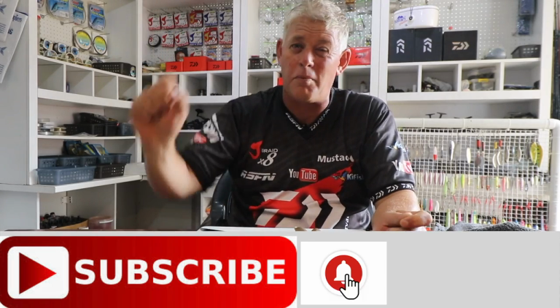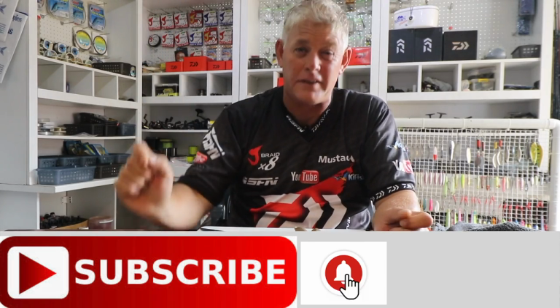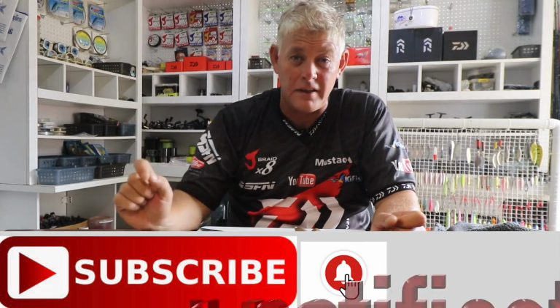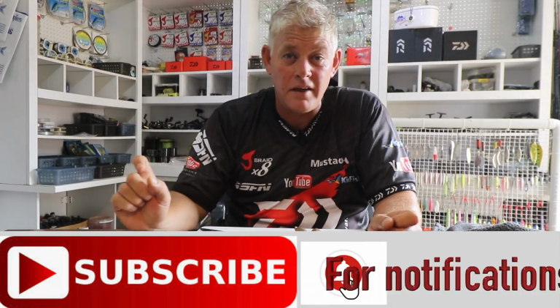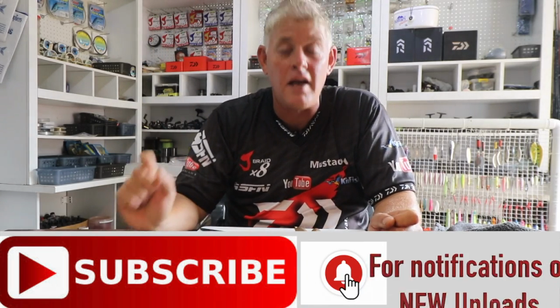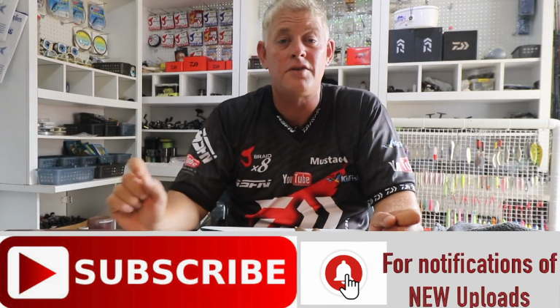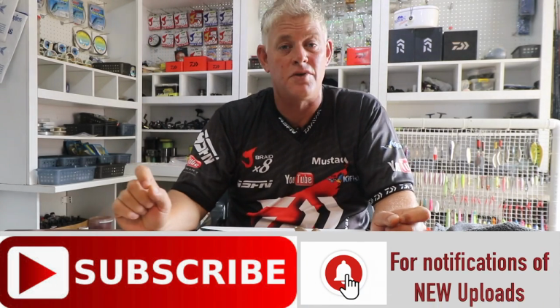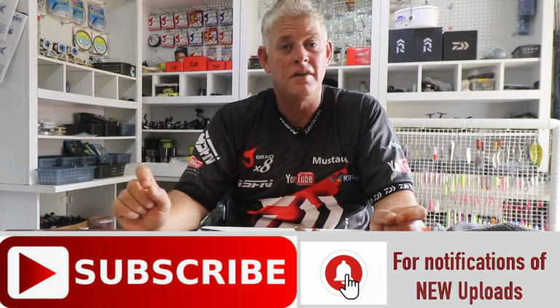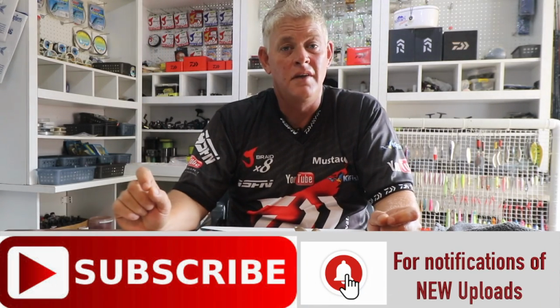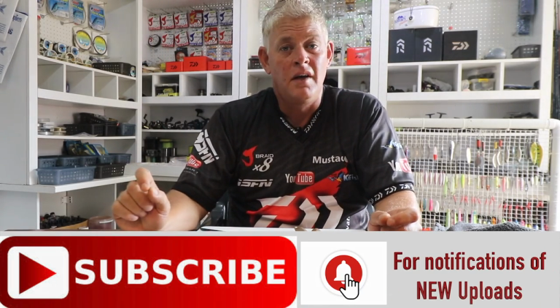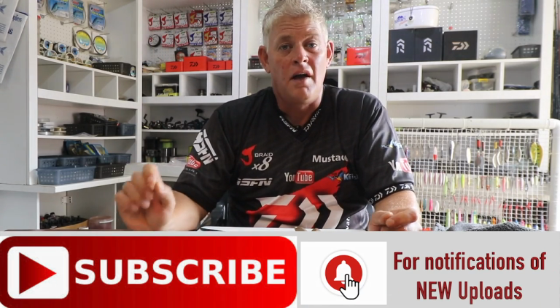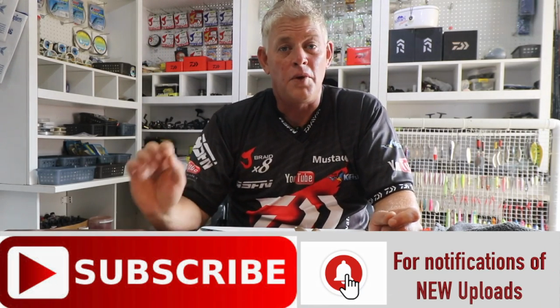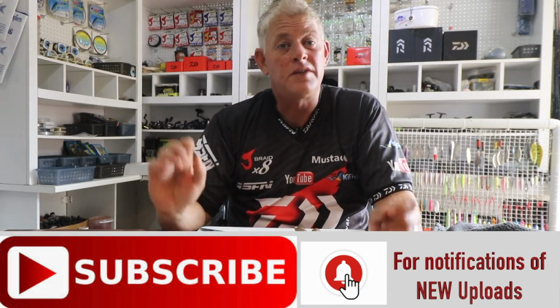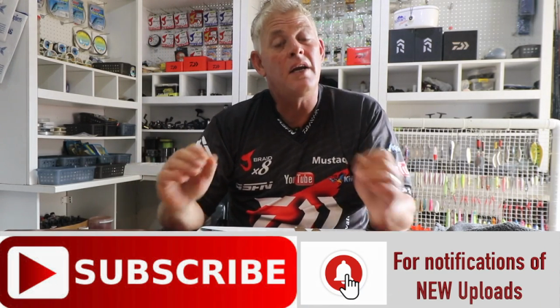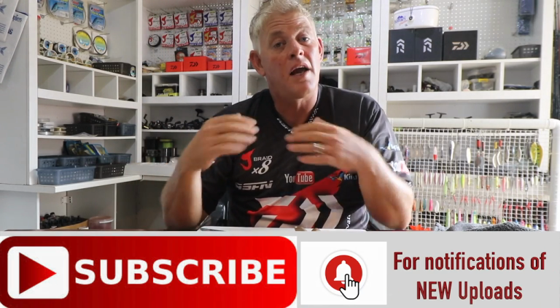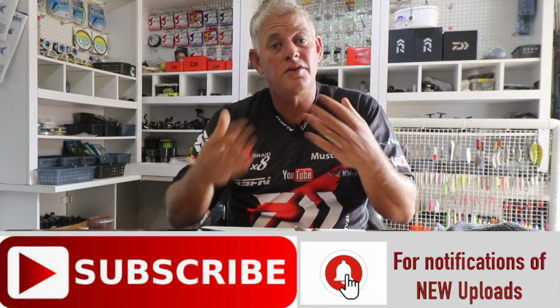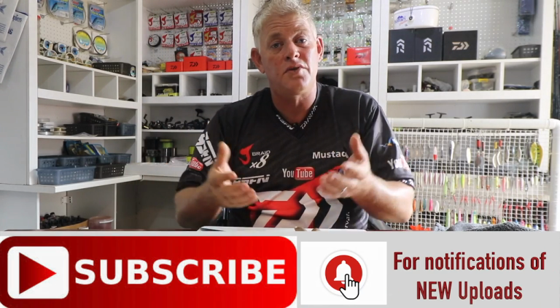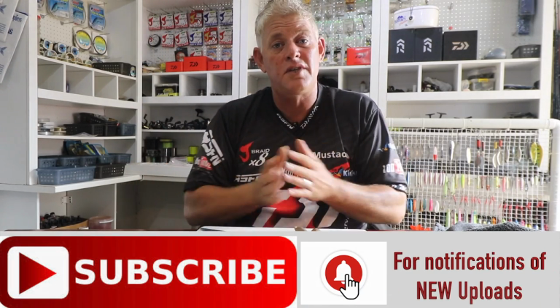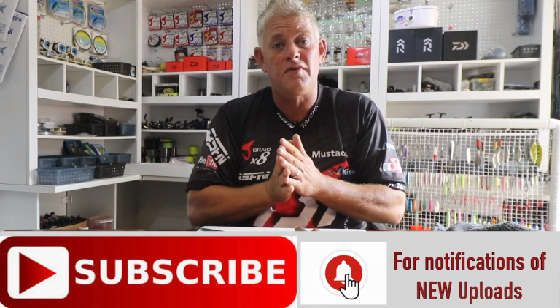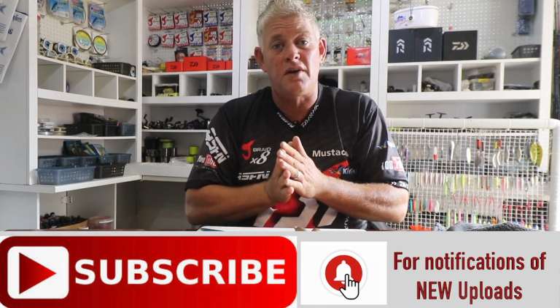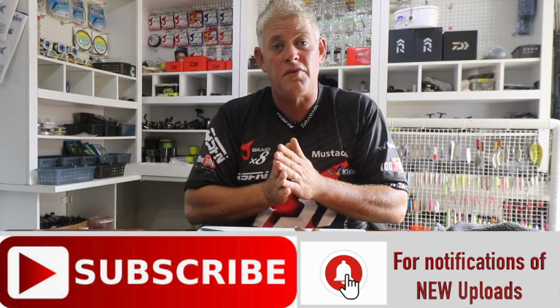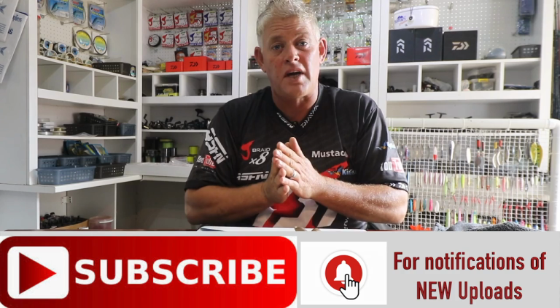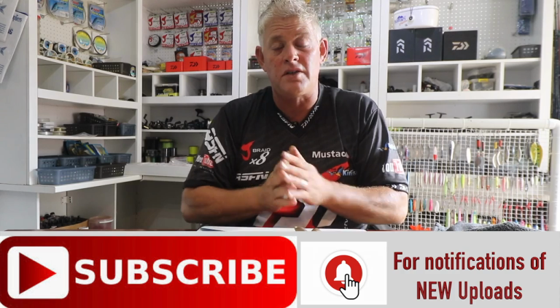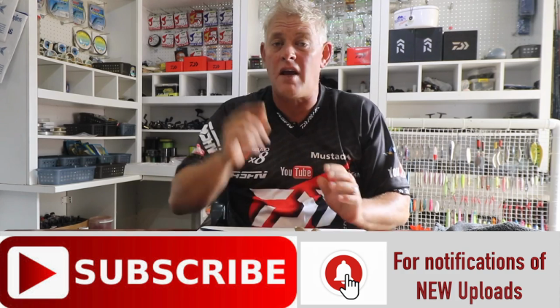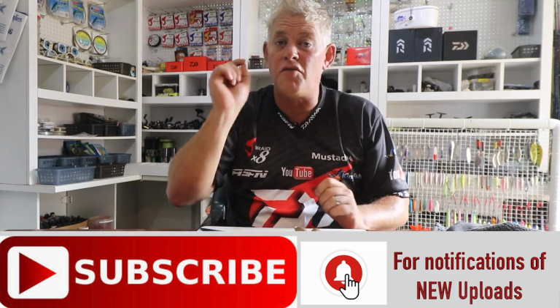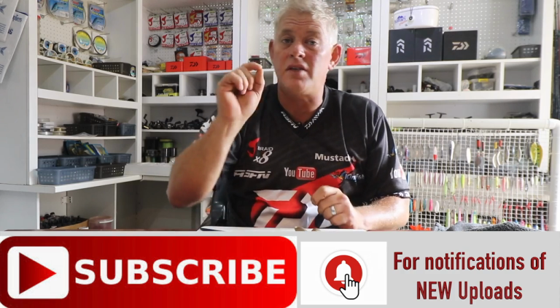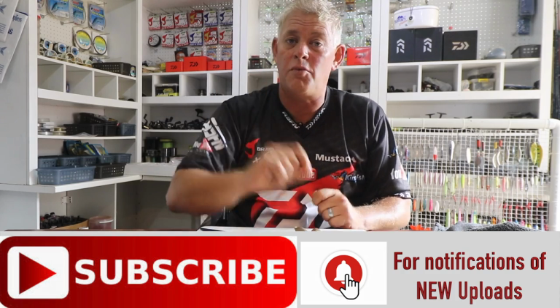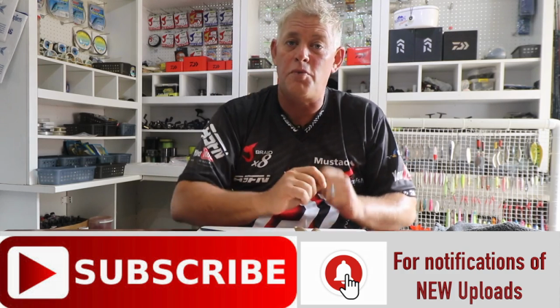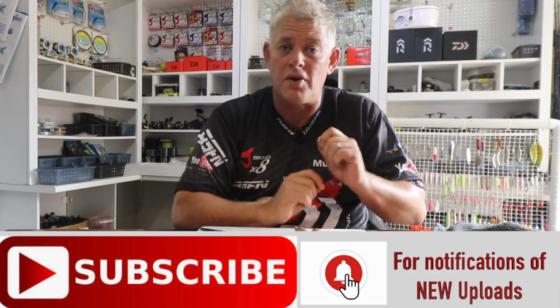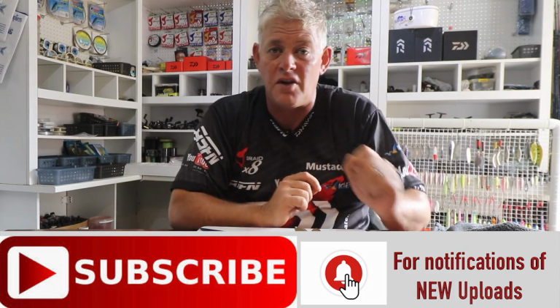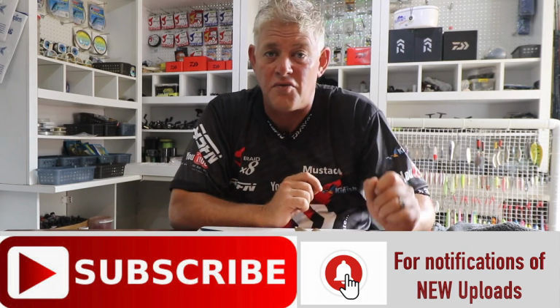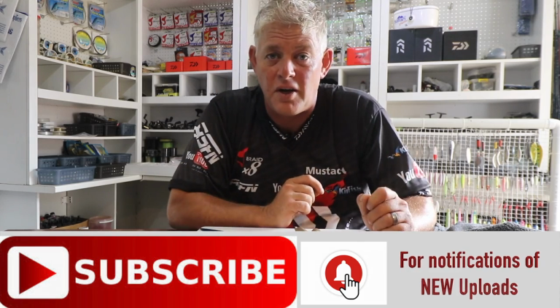Remember to subscribe to the channel and hit that little bell button next to it, which allows you to receive notifications every time we put up a new video.